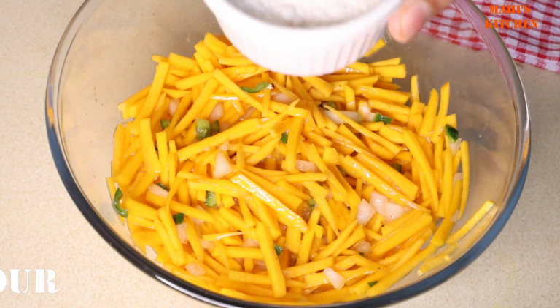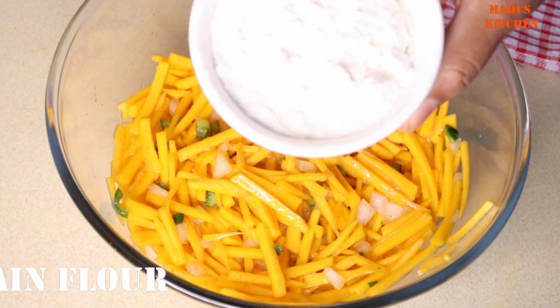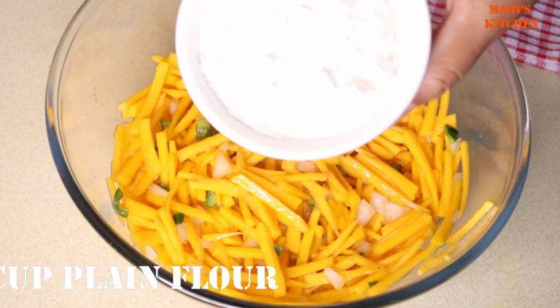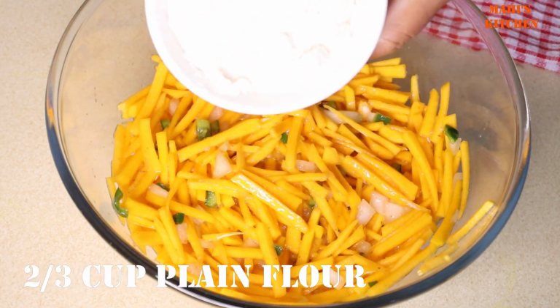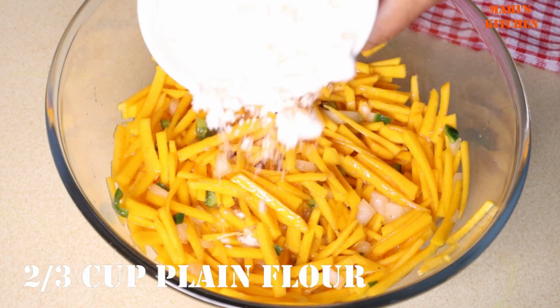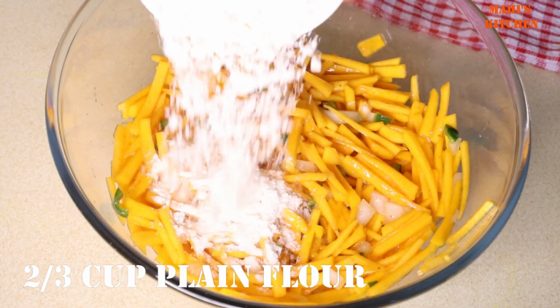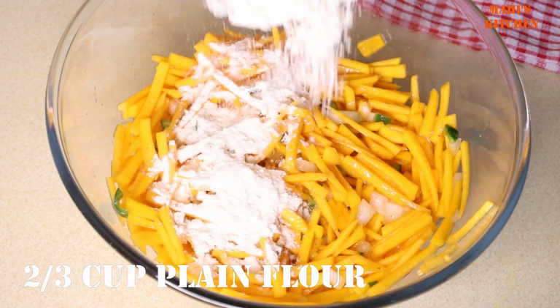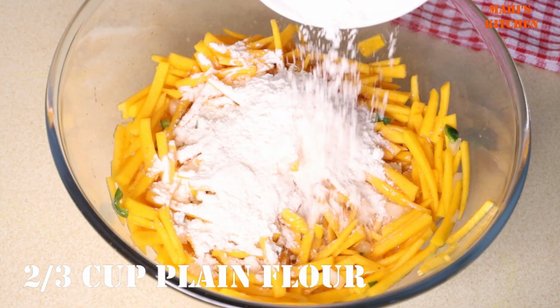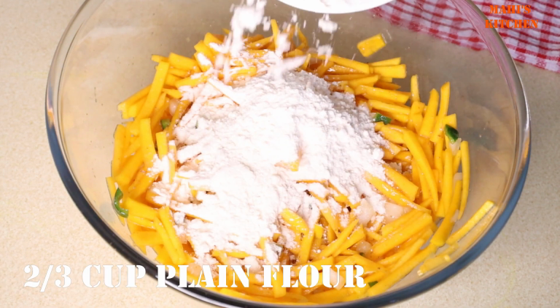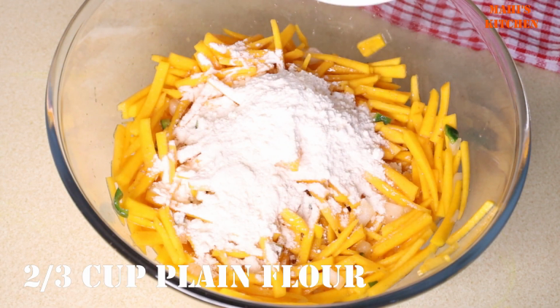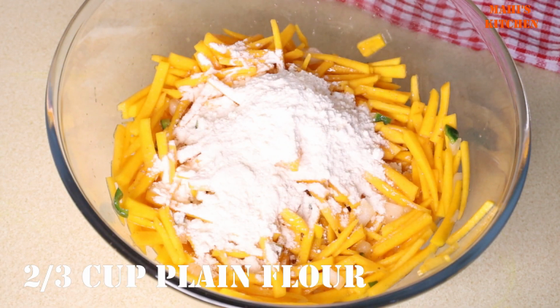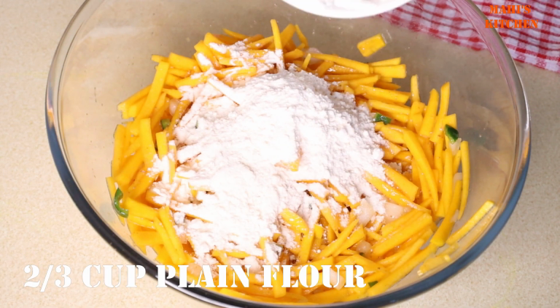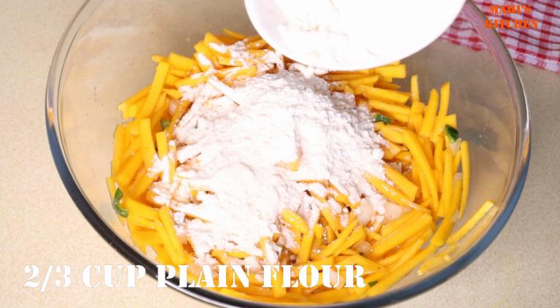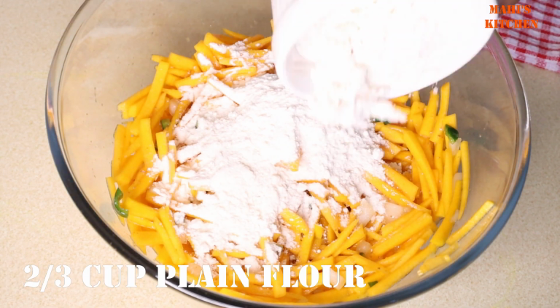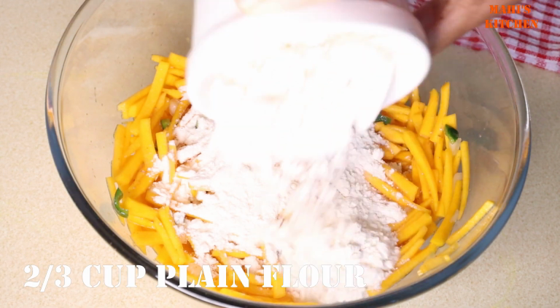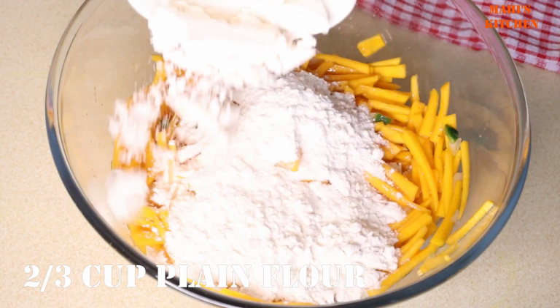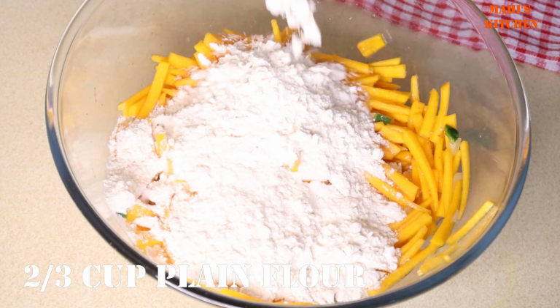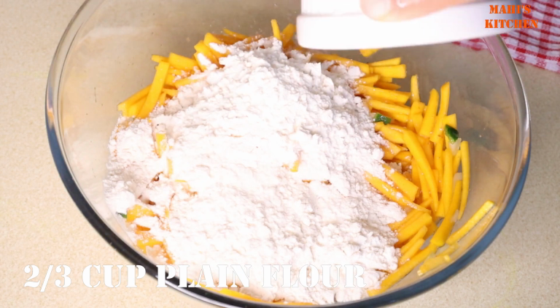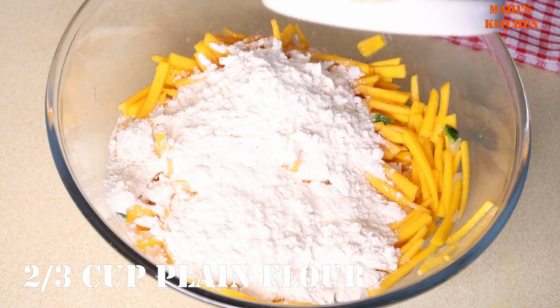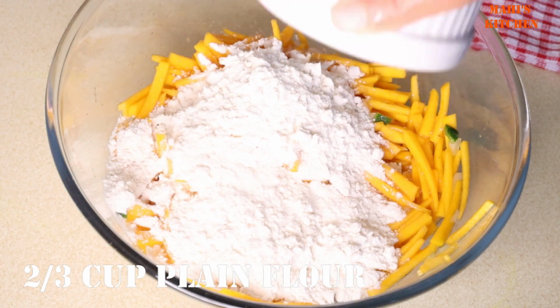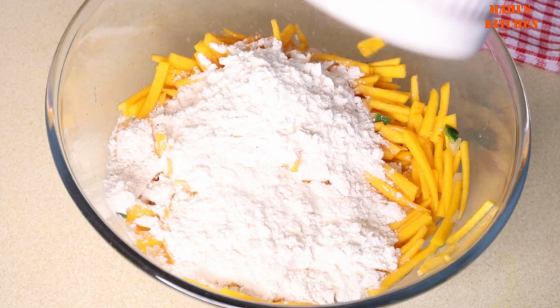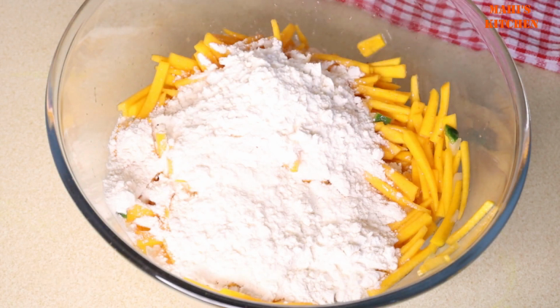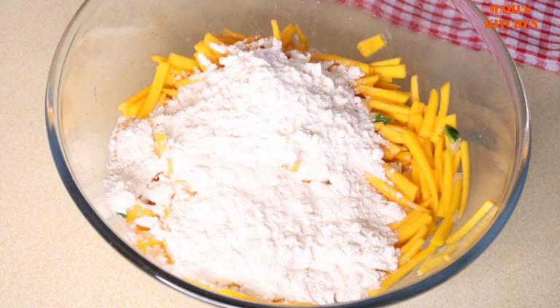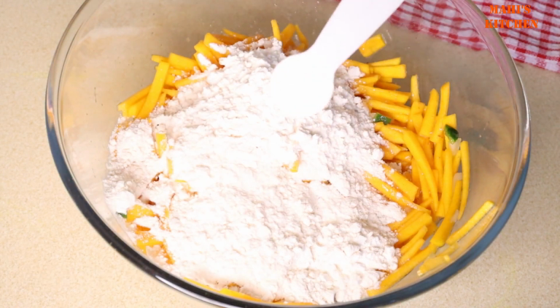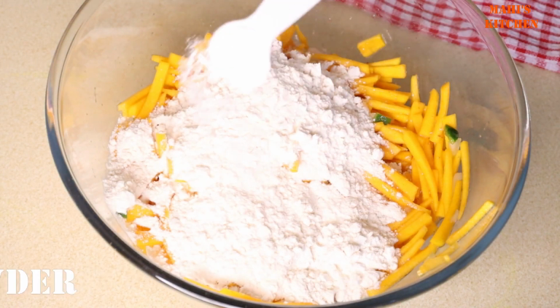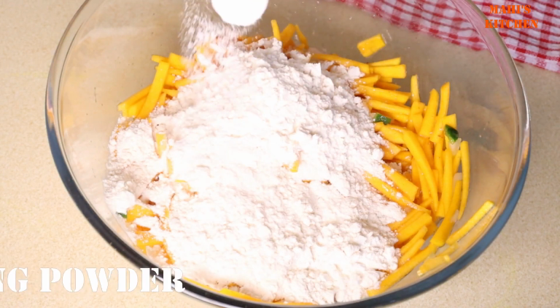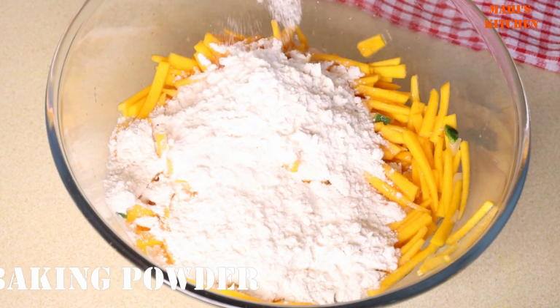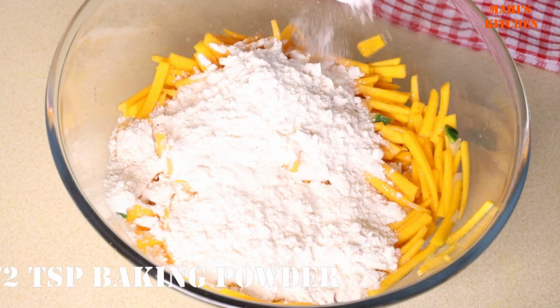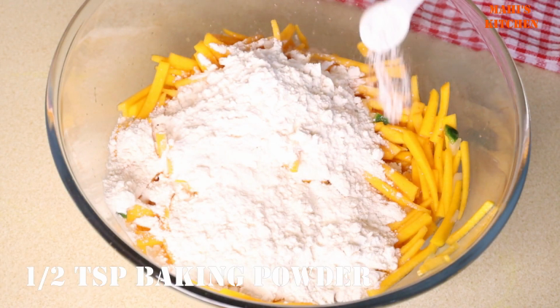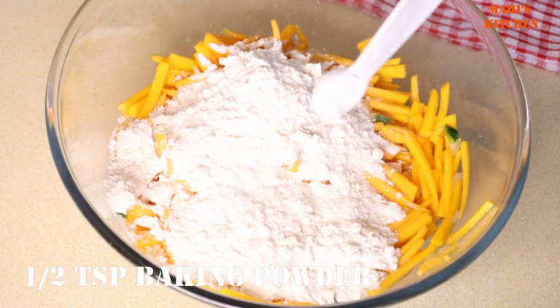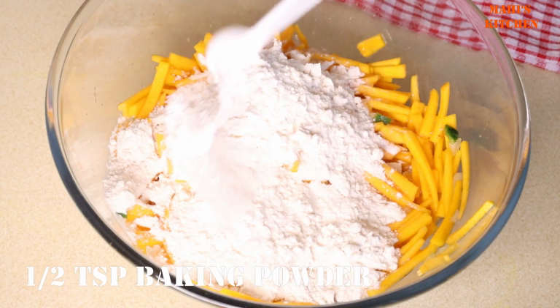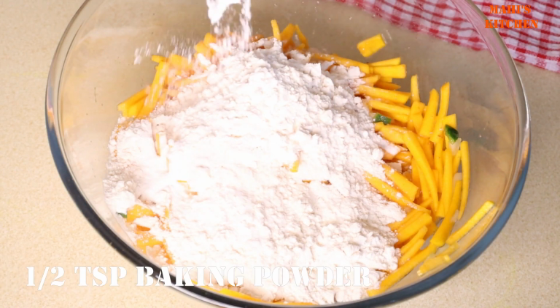1 cup of water. This is a baking powder.